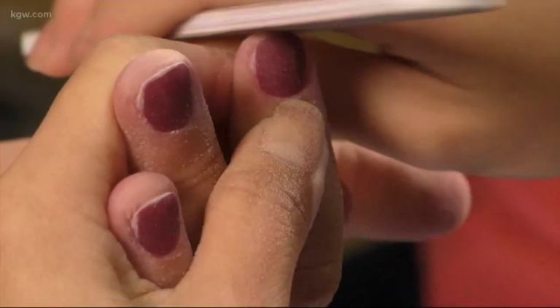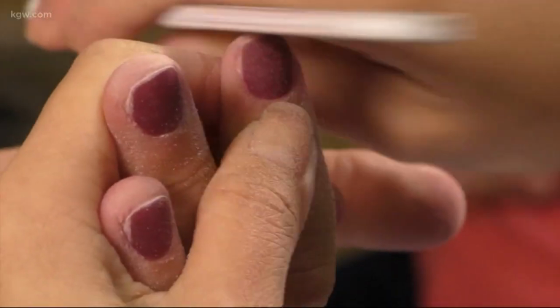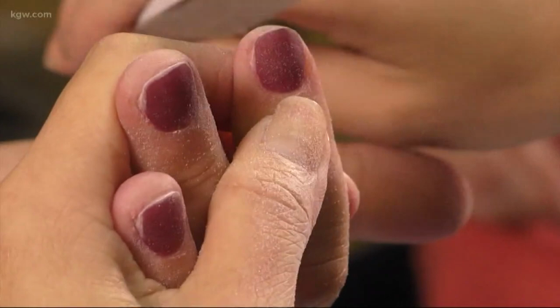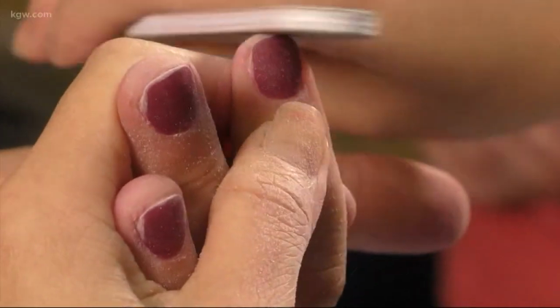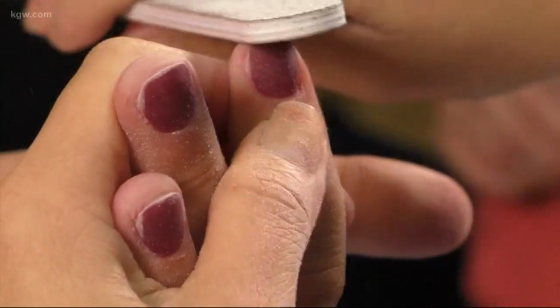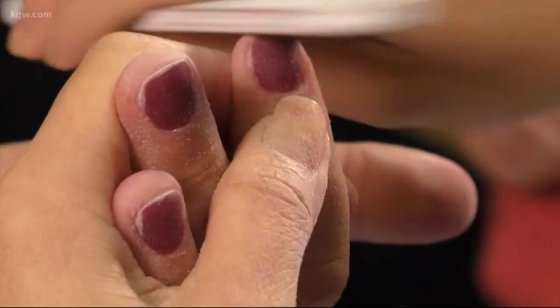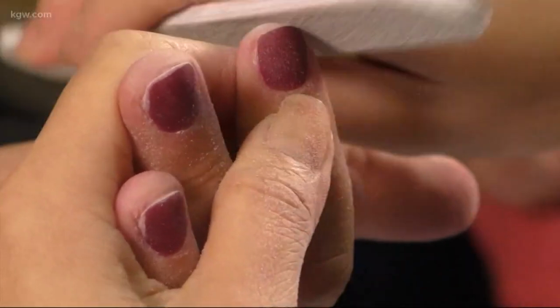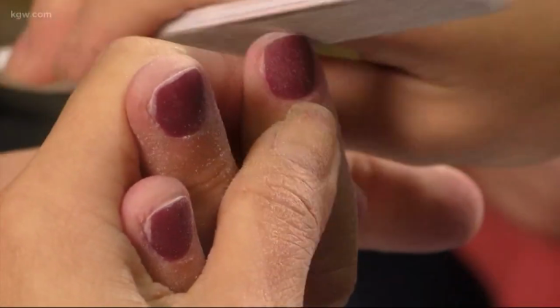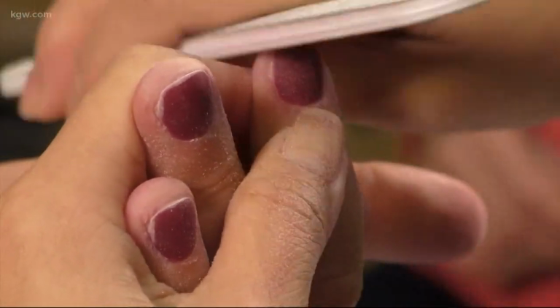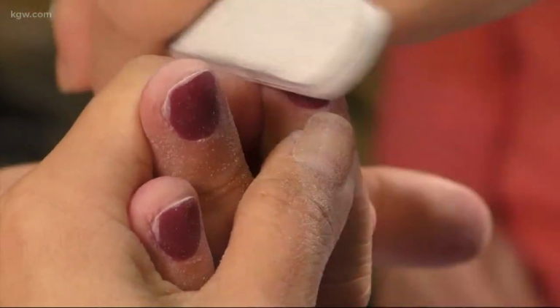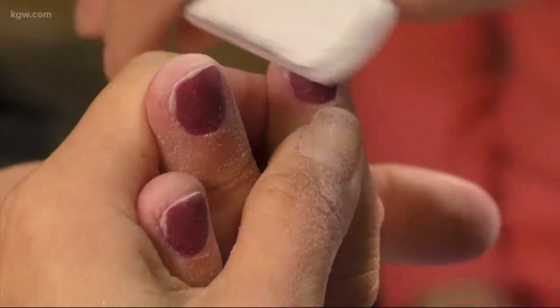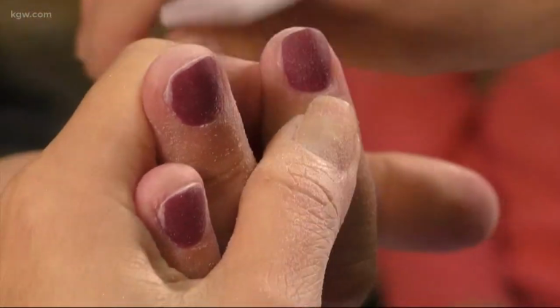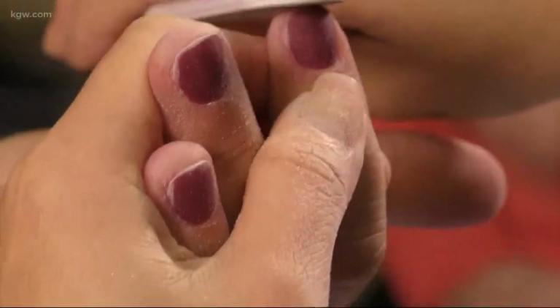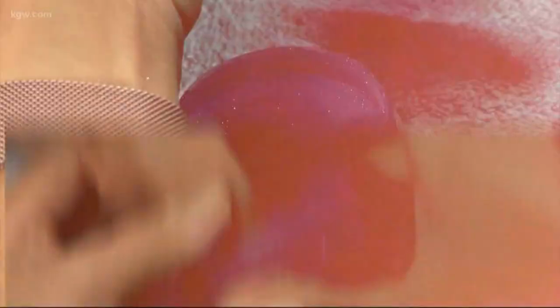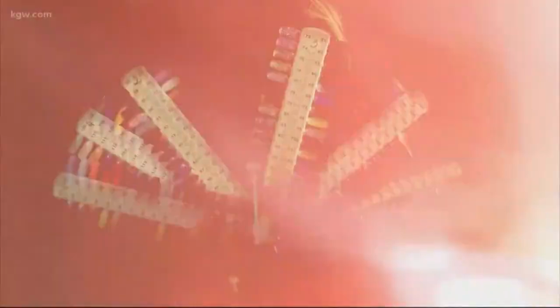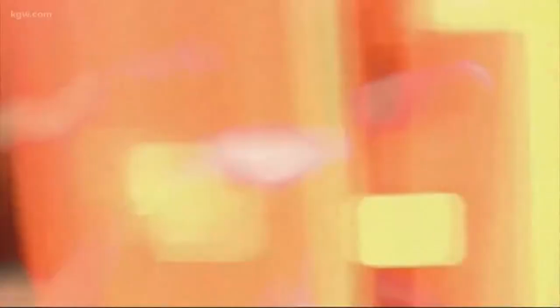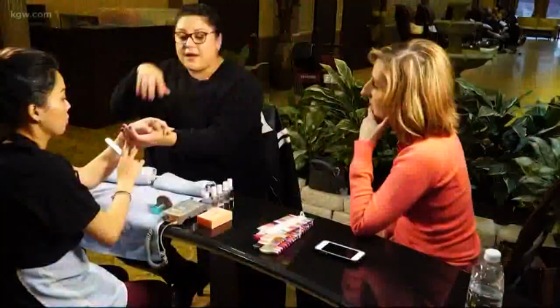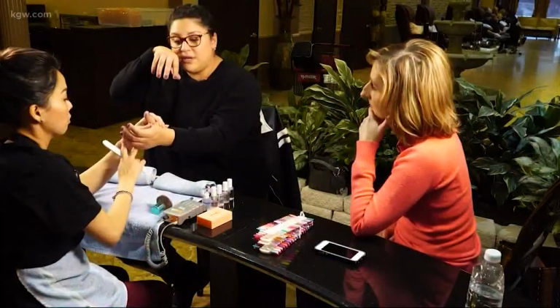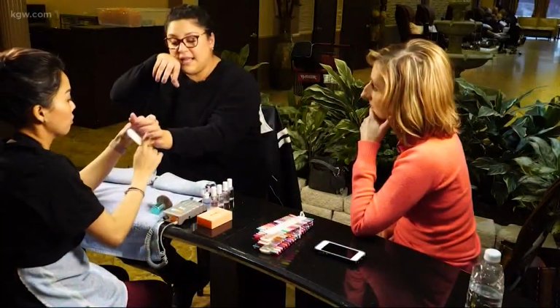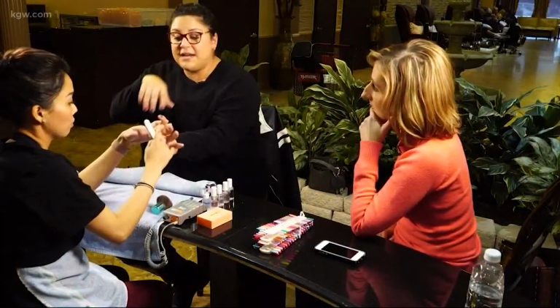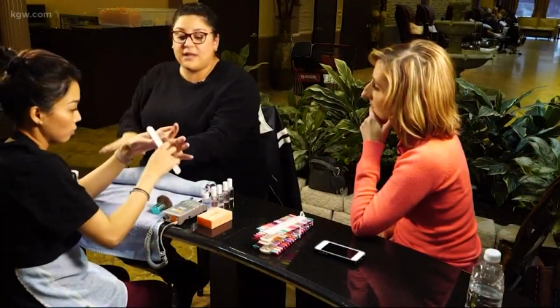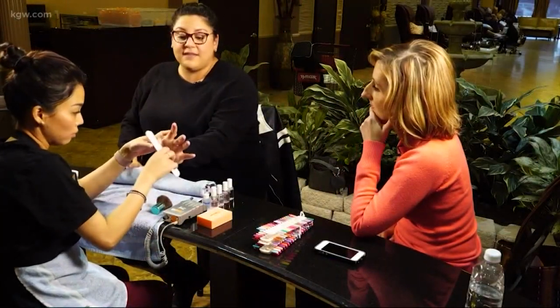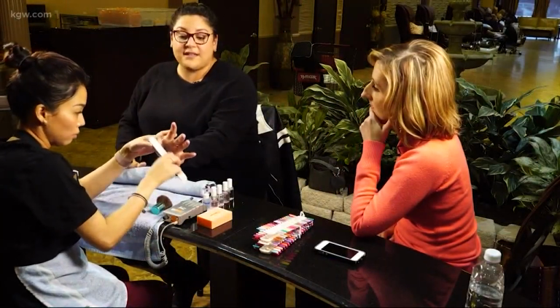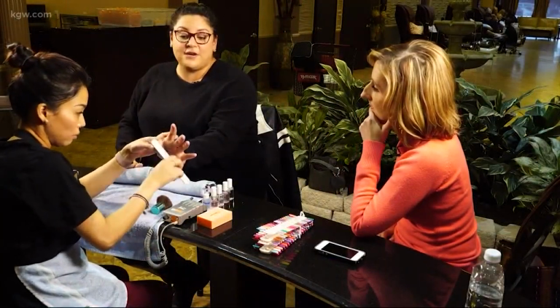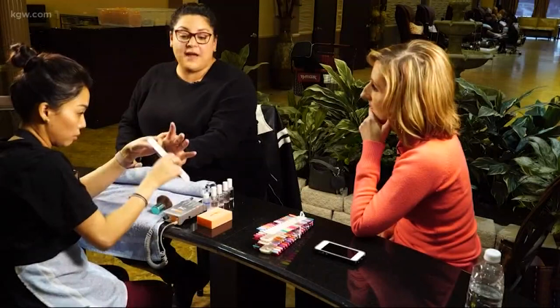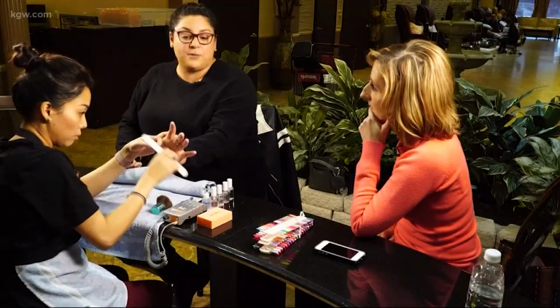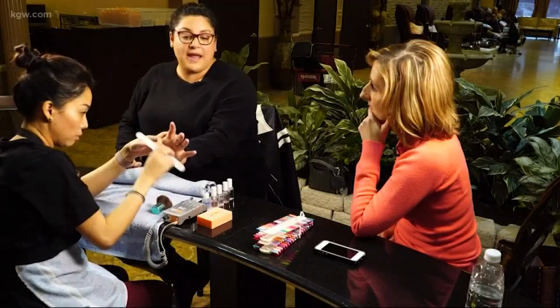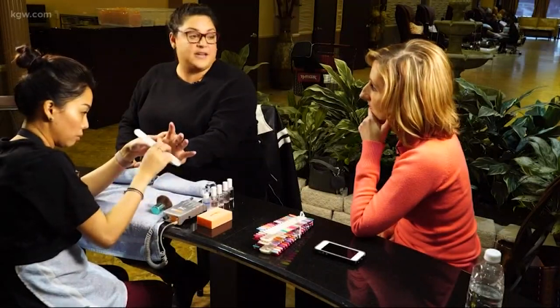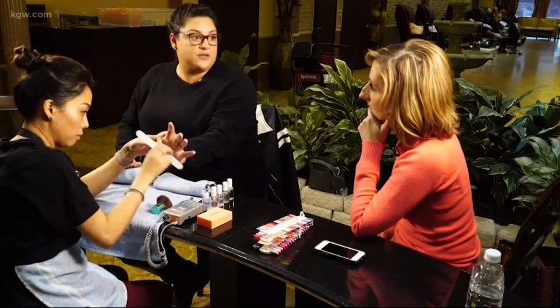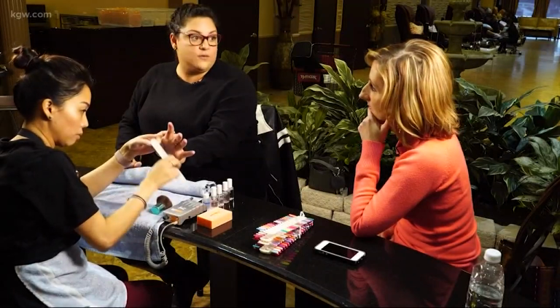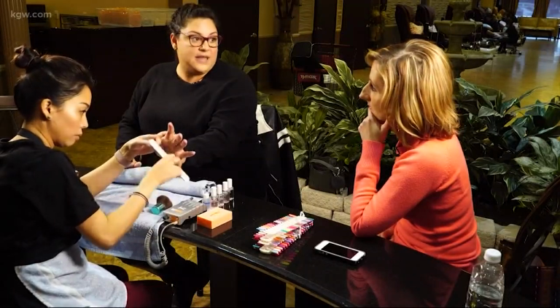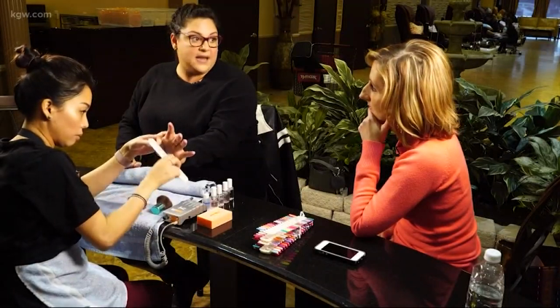This is very fast — it's much faster than shellac. And I will say, I do like the fact that I don't have to put my hand under the UV light.